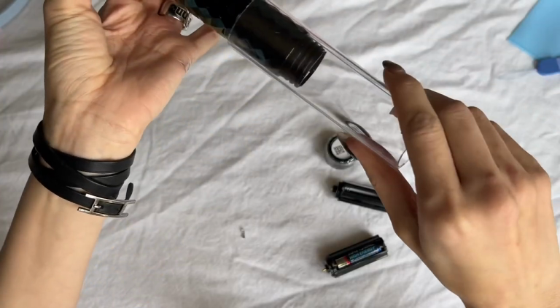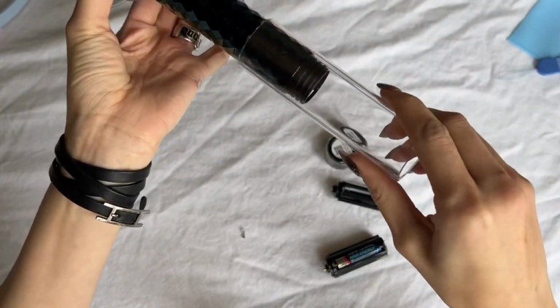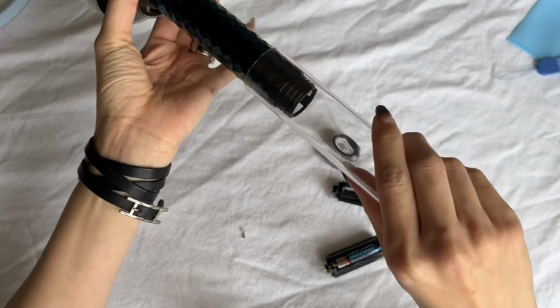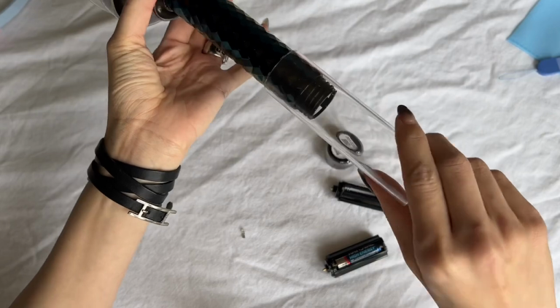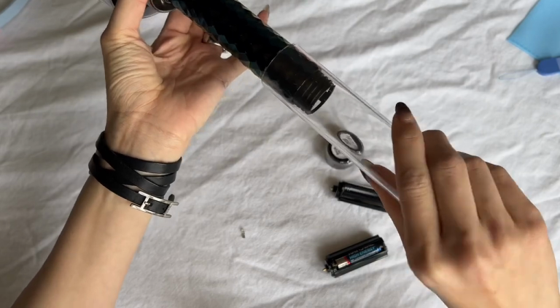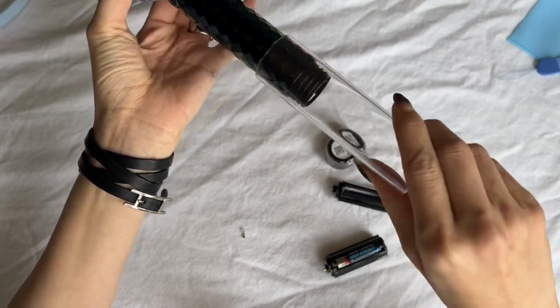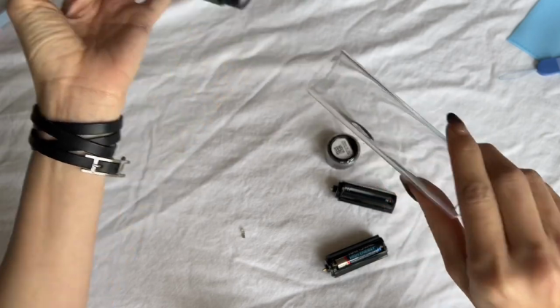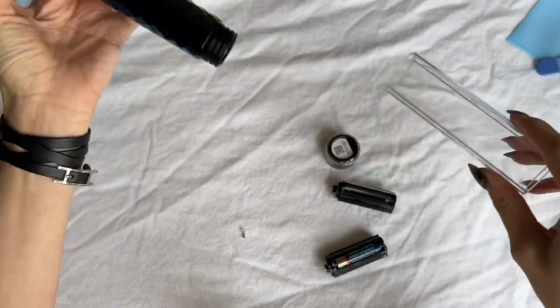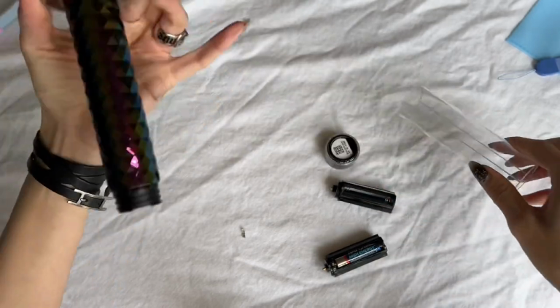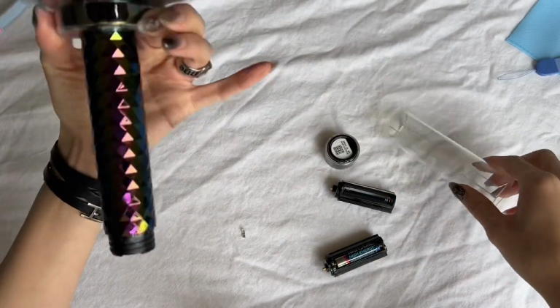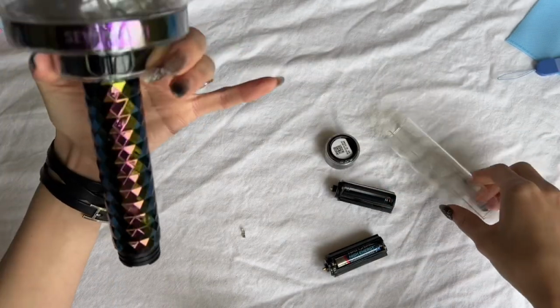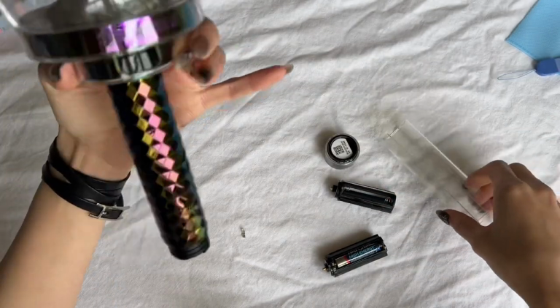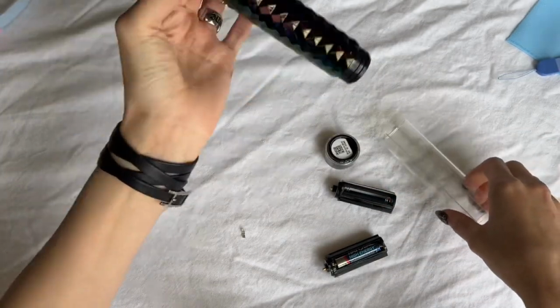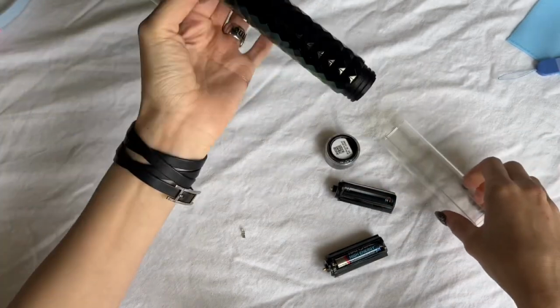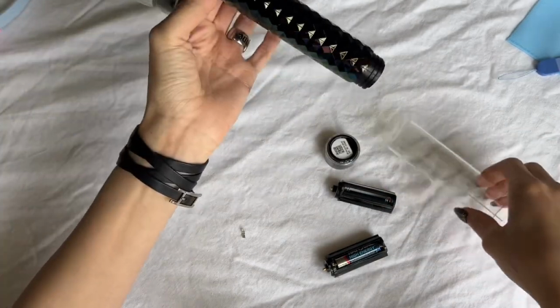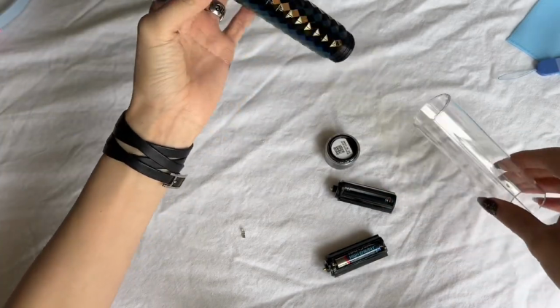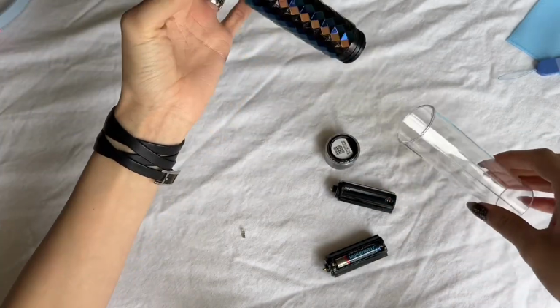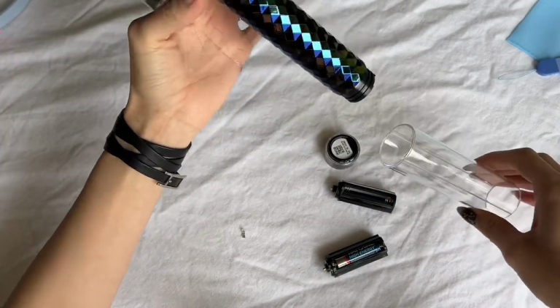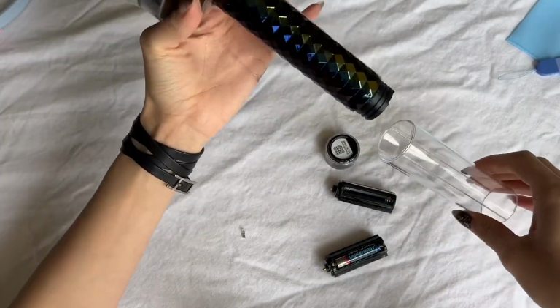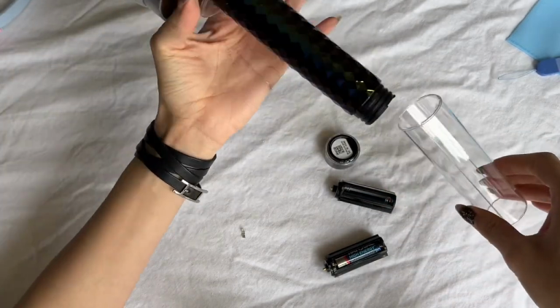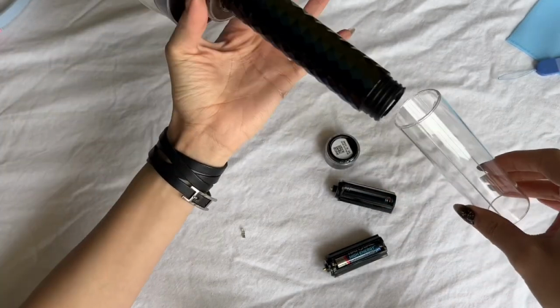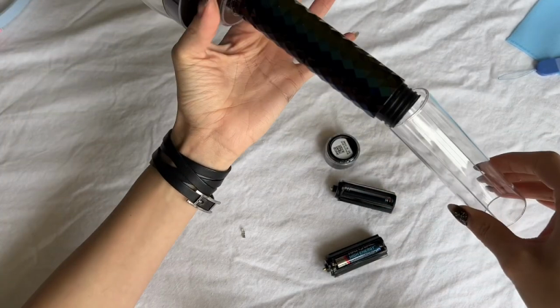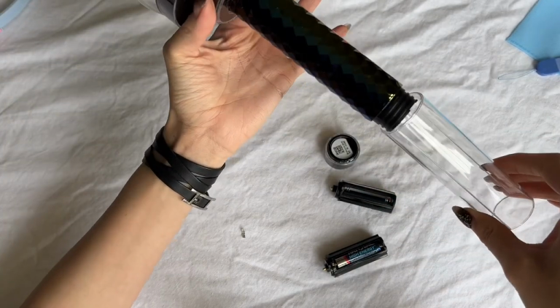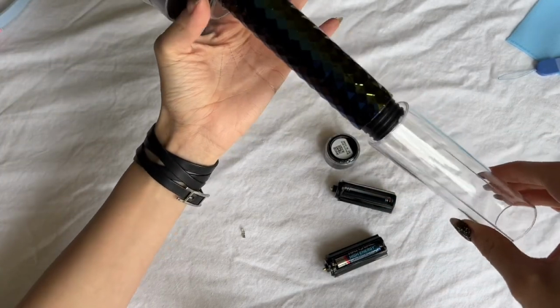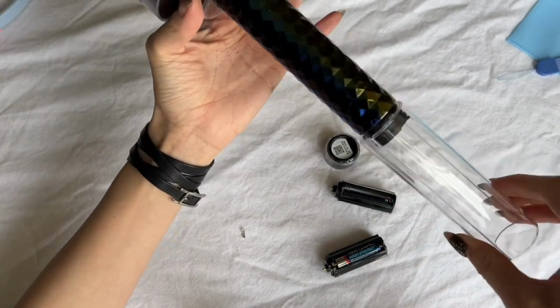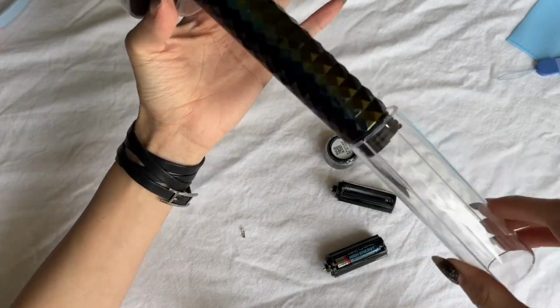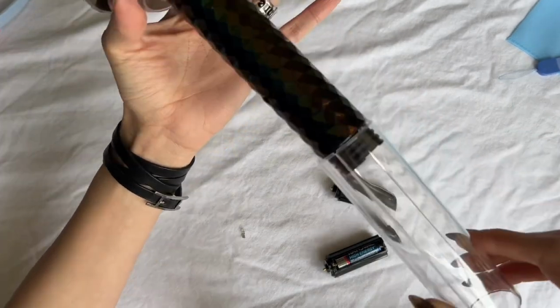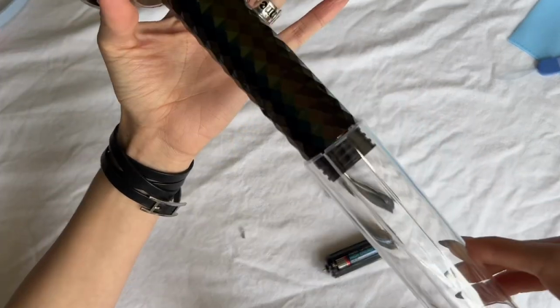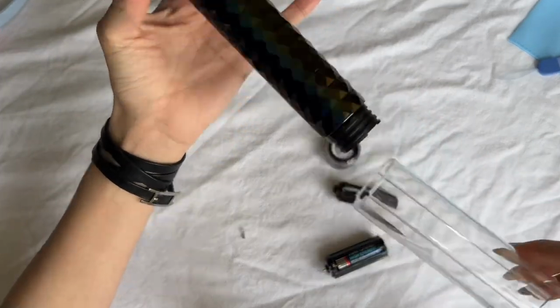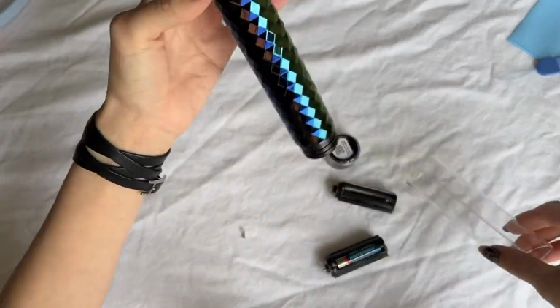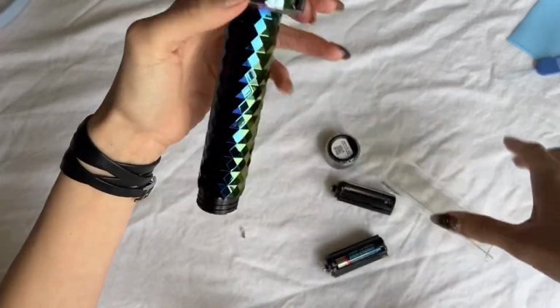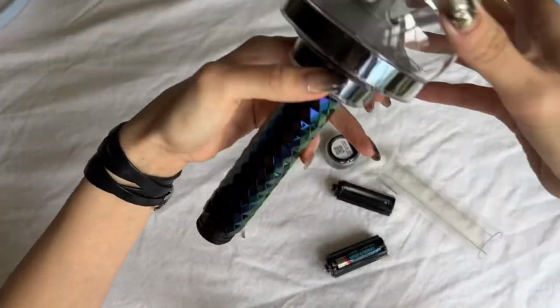The bottom comes off like this — I do think that makes it really easy to decorate if you'd like to.